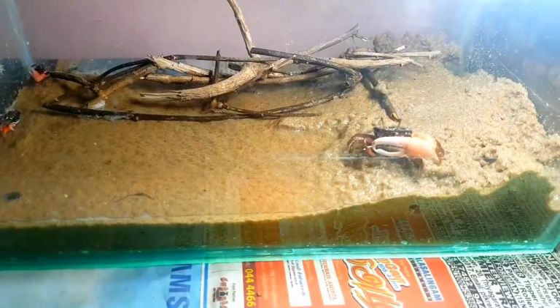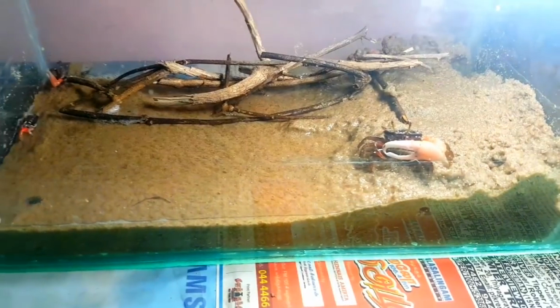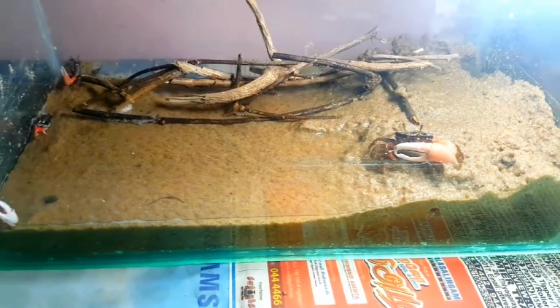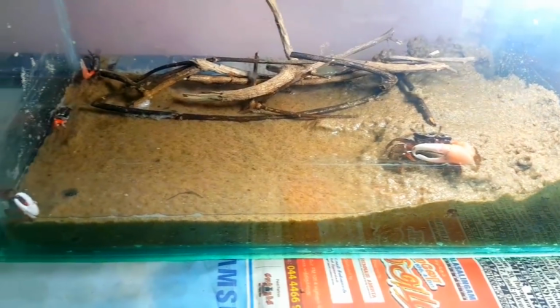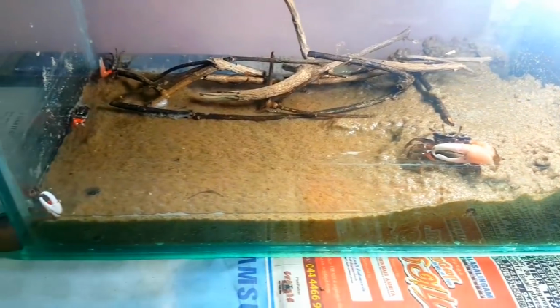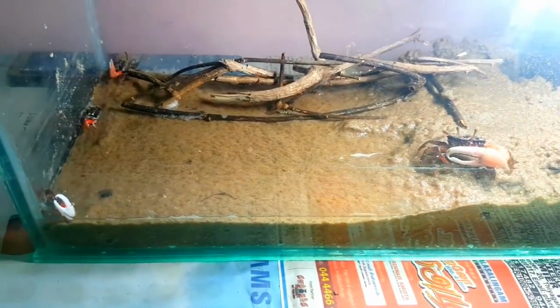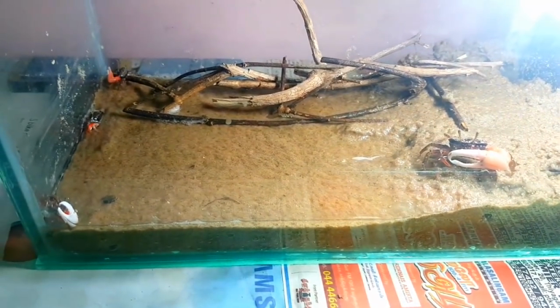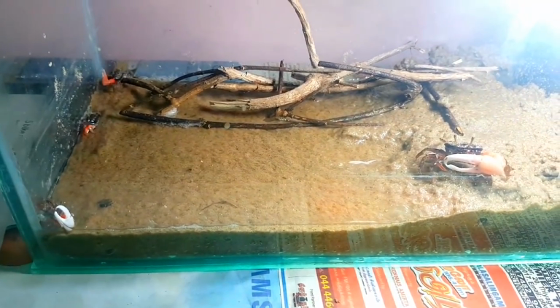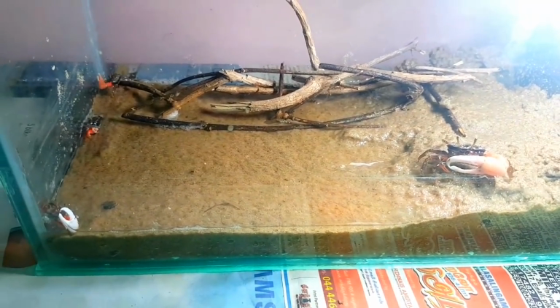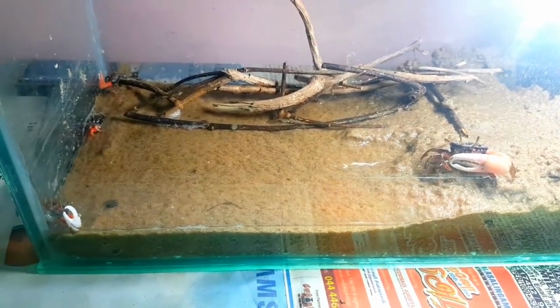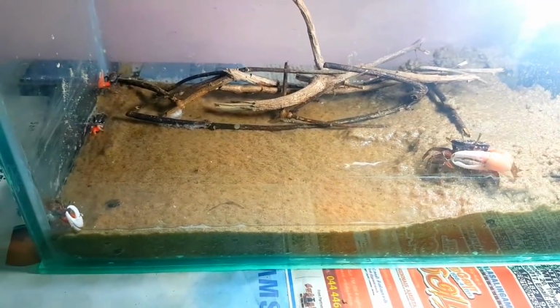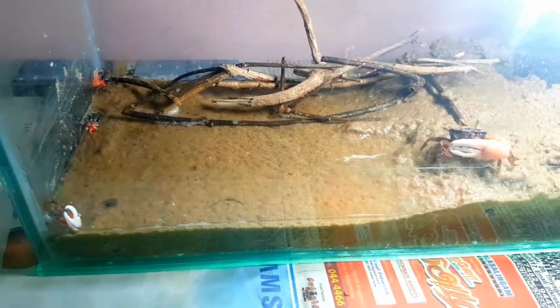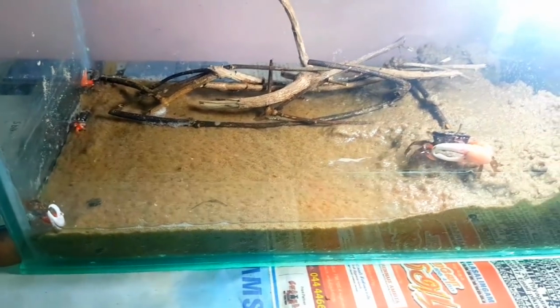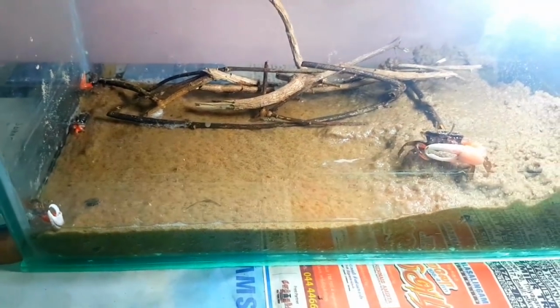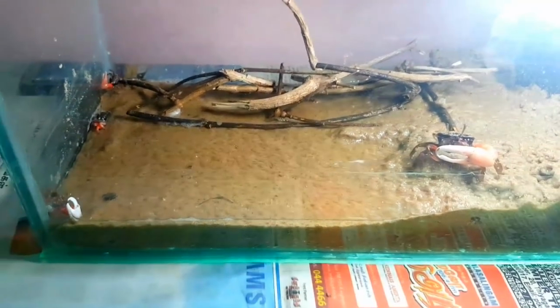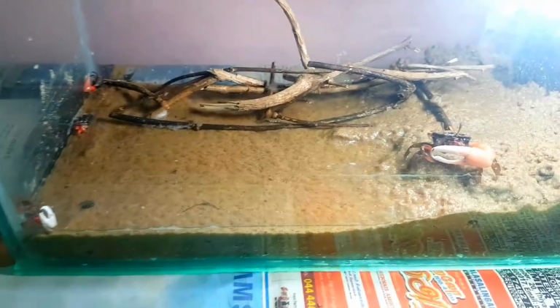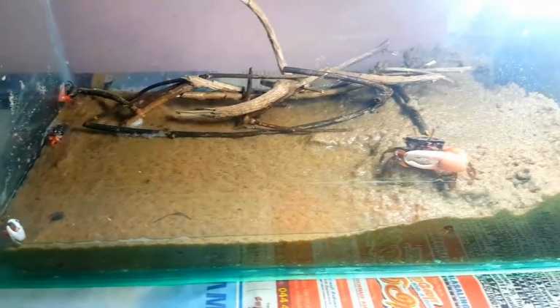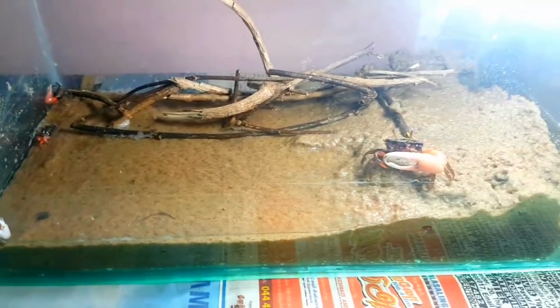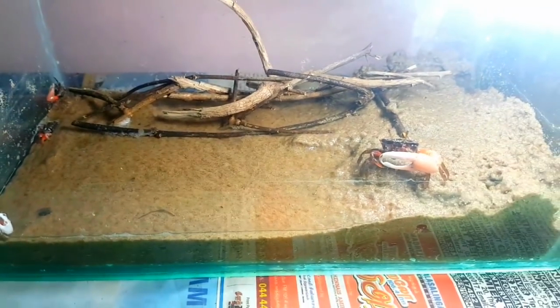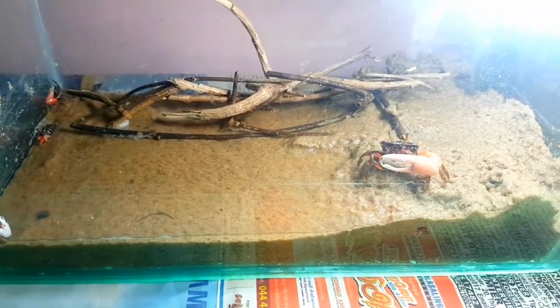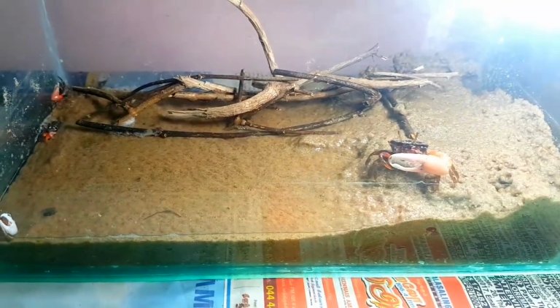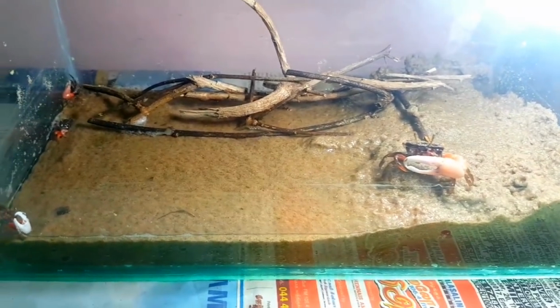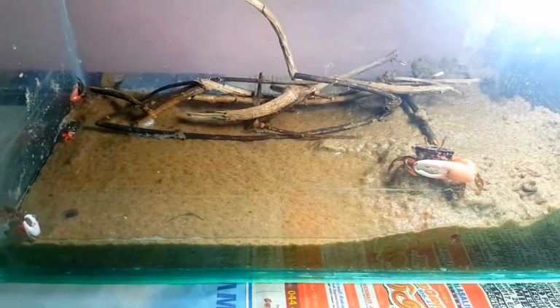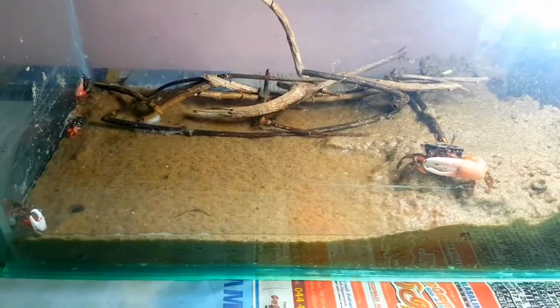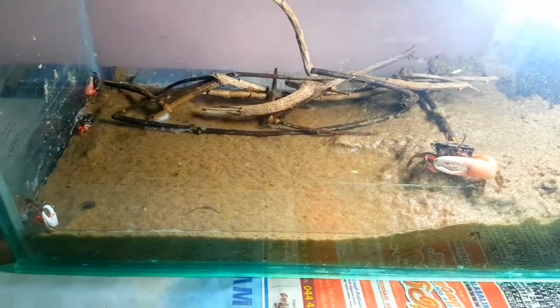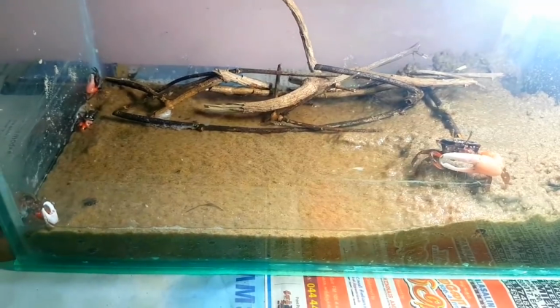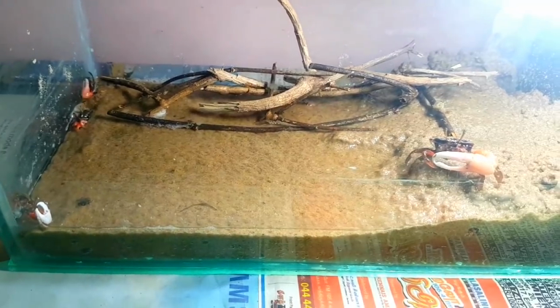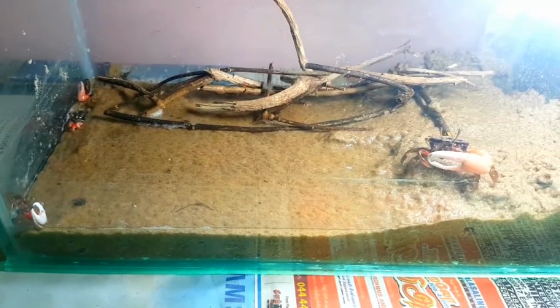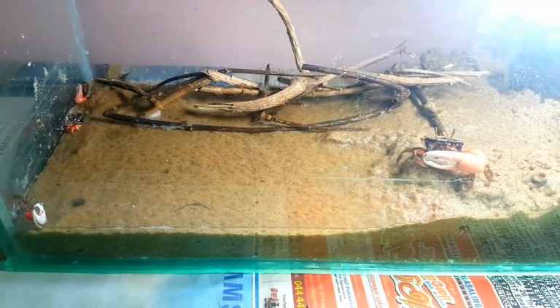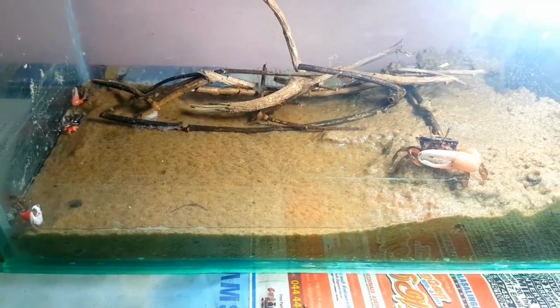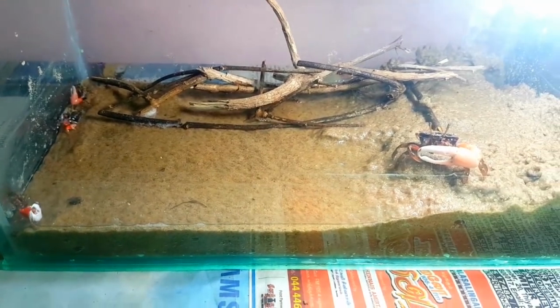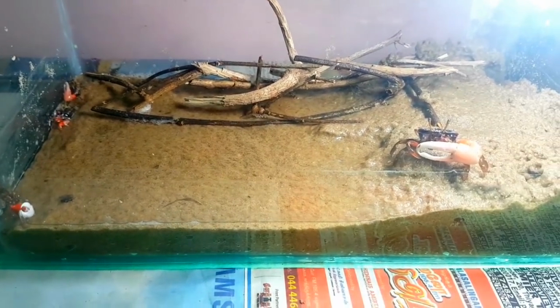If you look right at the top view of the glass, you will have to reach it.